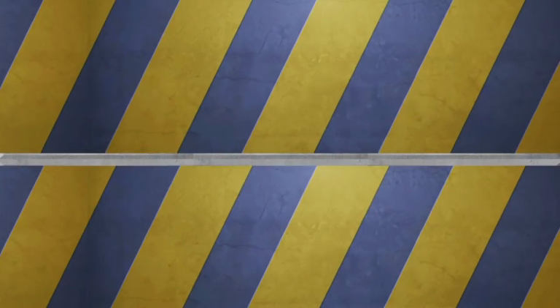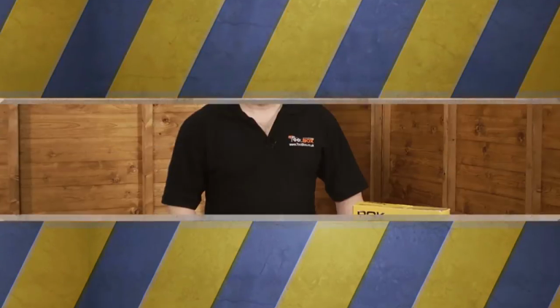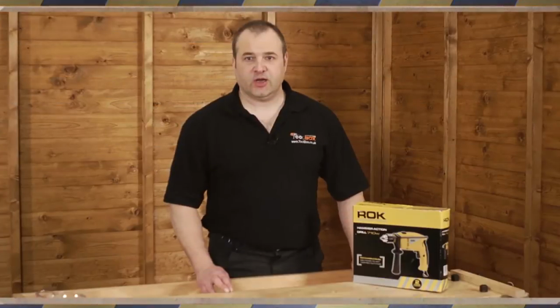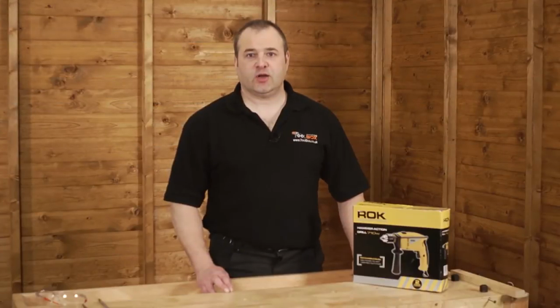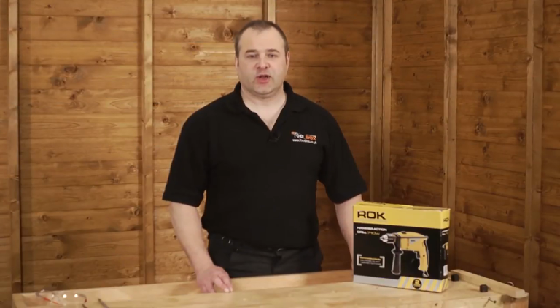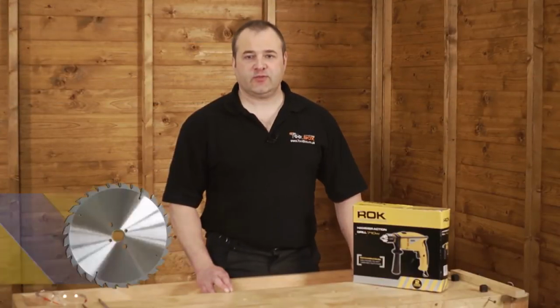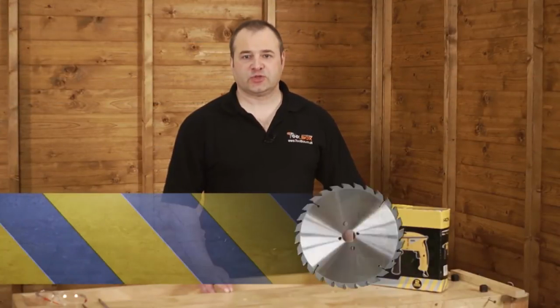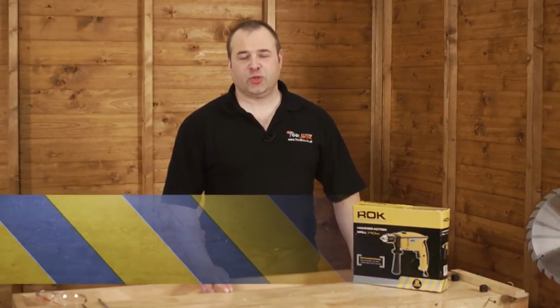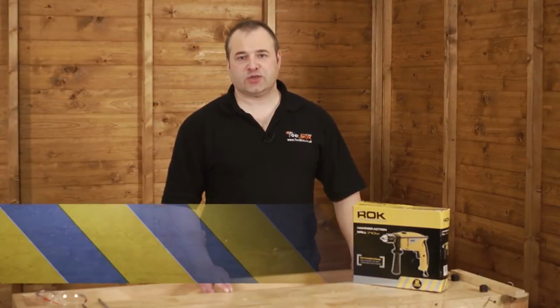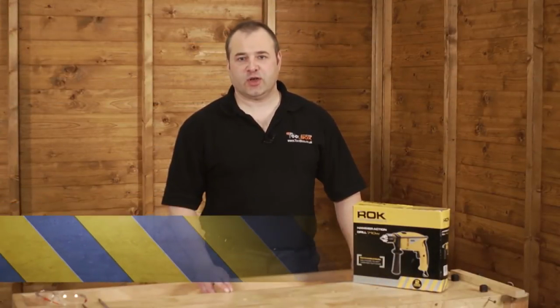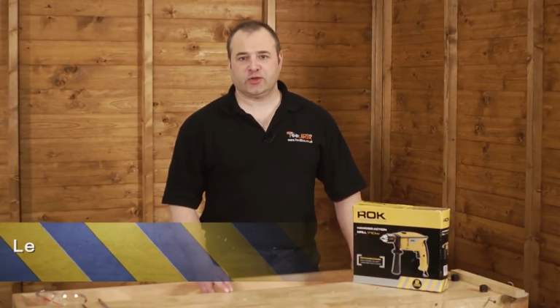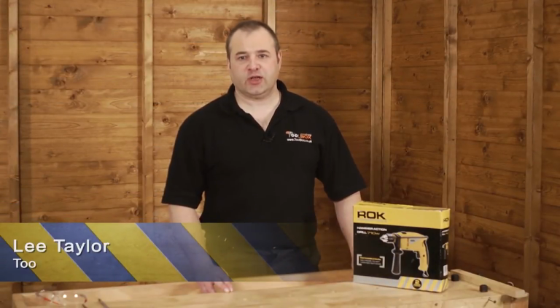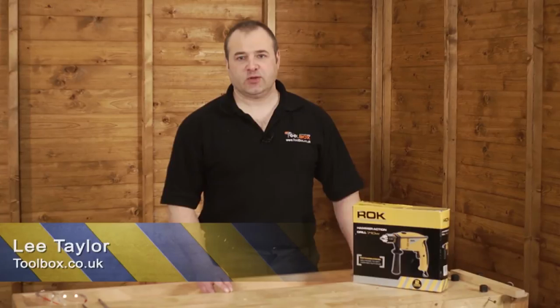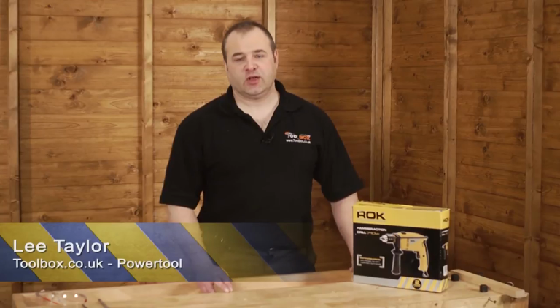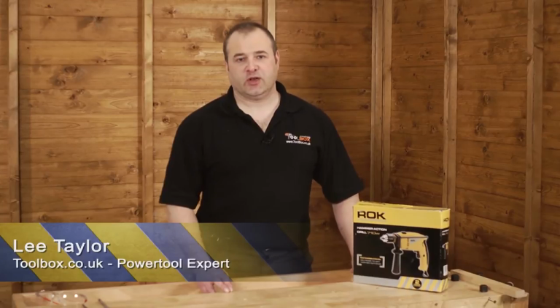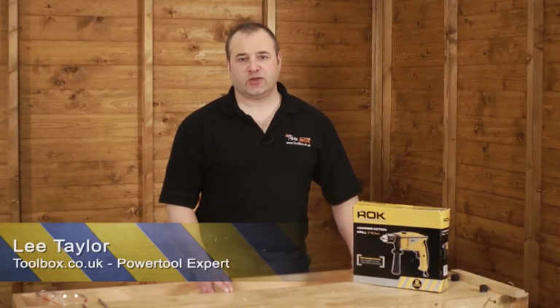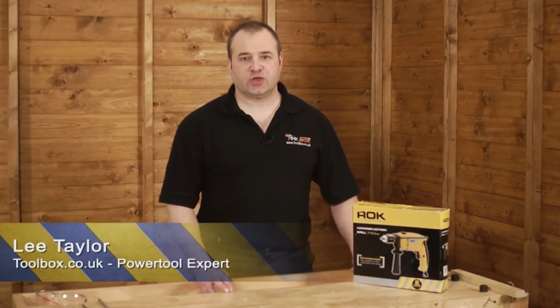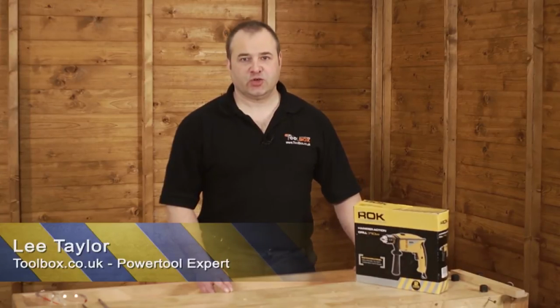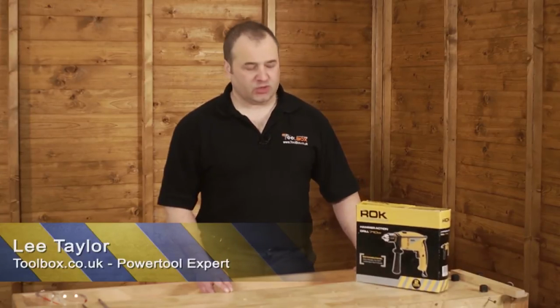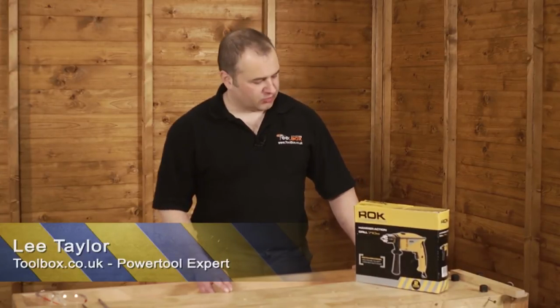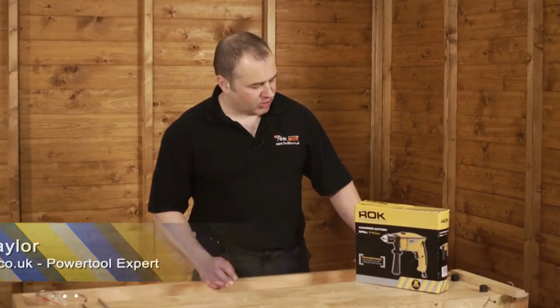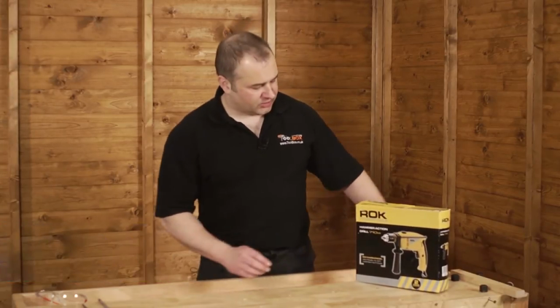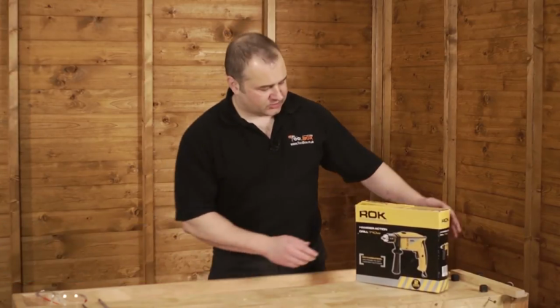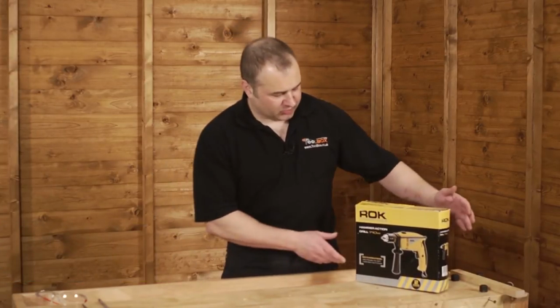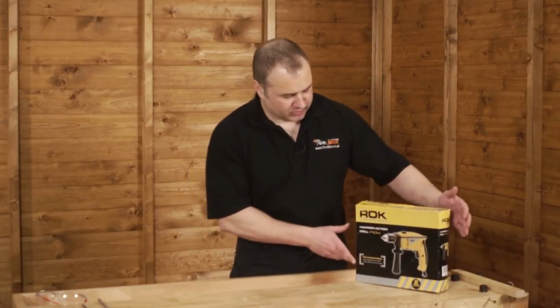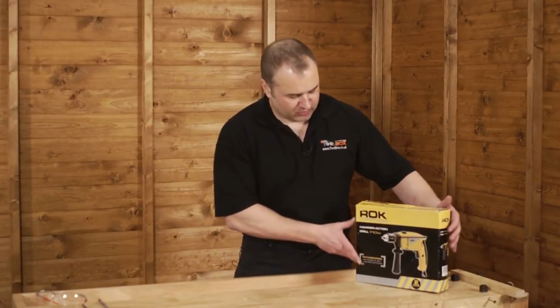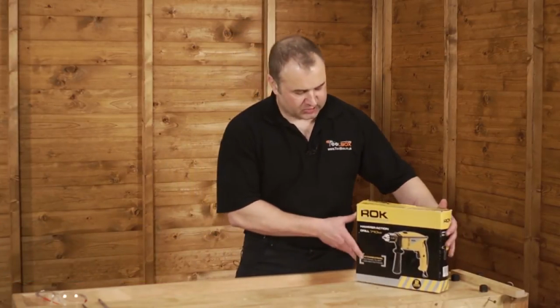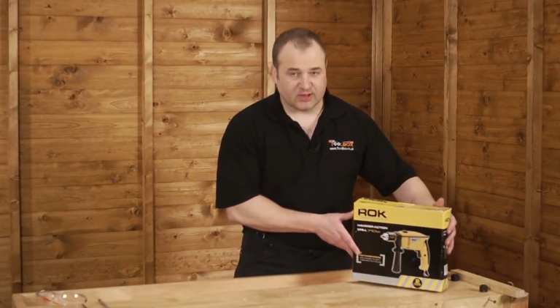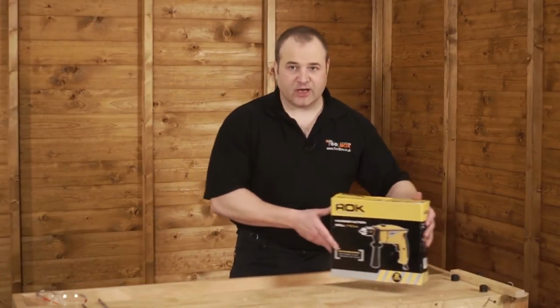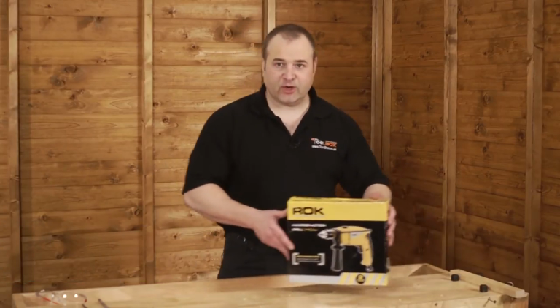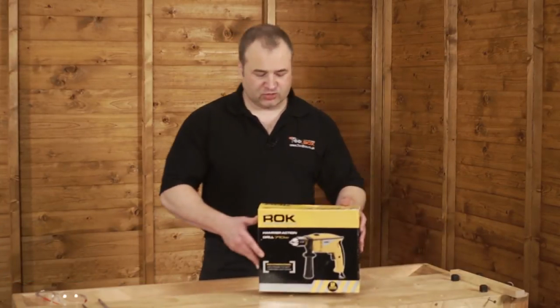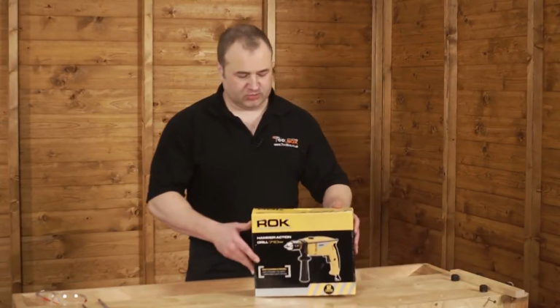Hi, I'm Lee from Toolbox.co.uk and I'd like to show you the Rock 710W Hammer Action Drill.